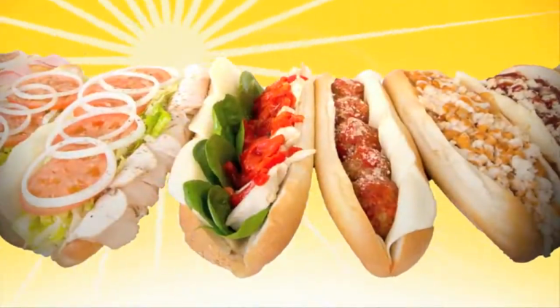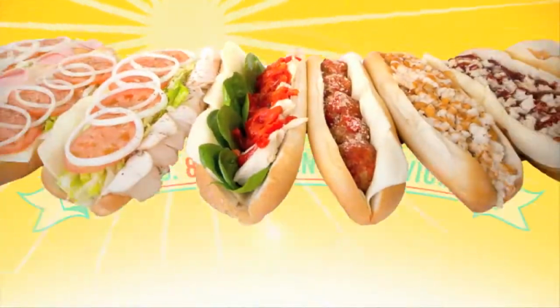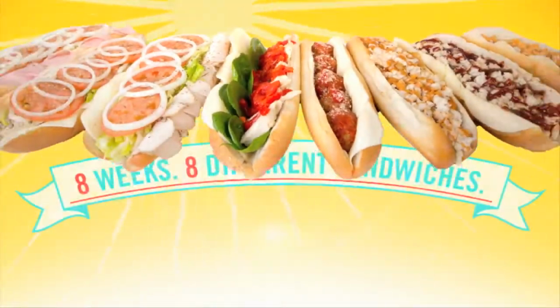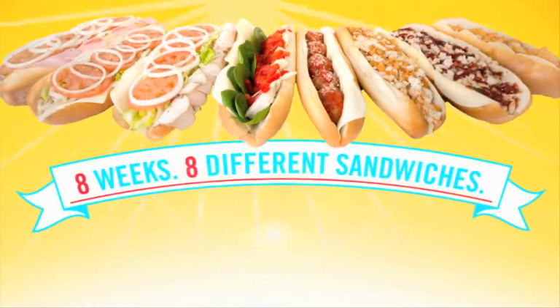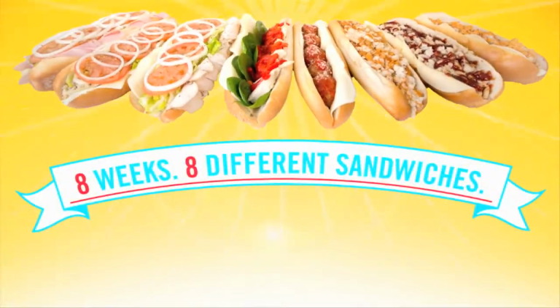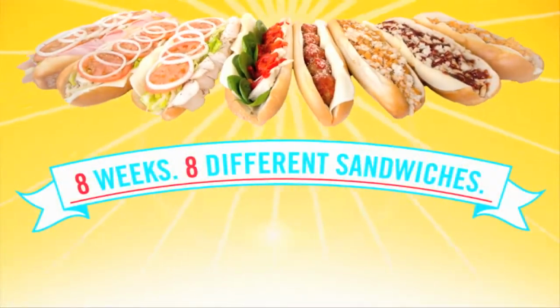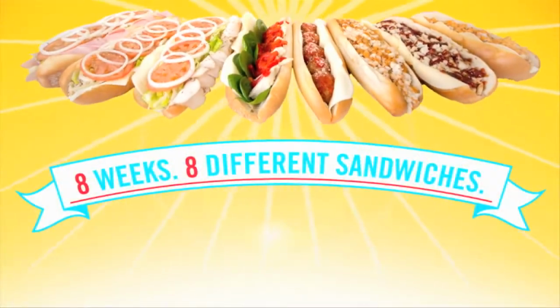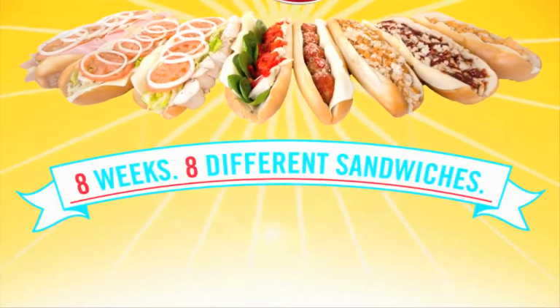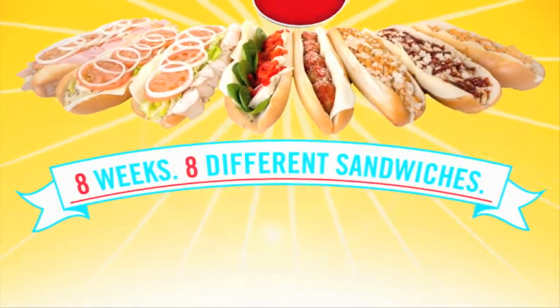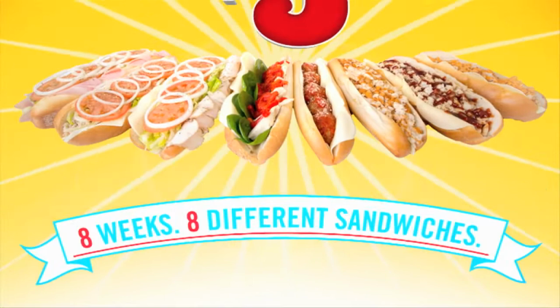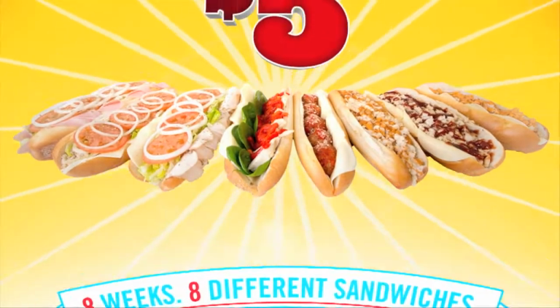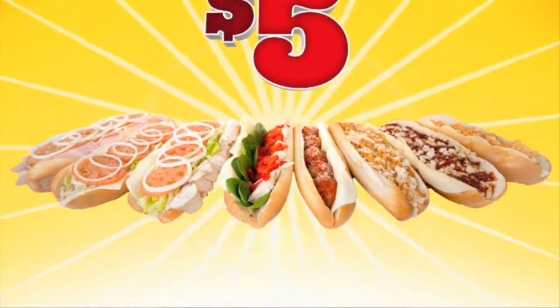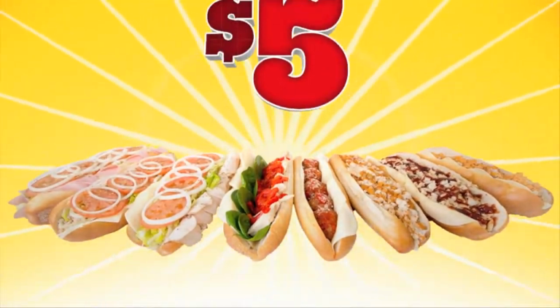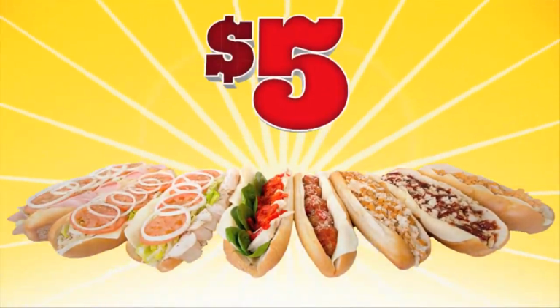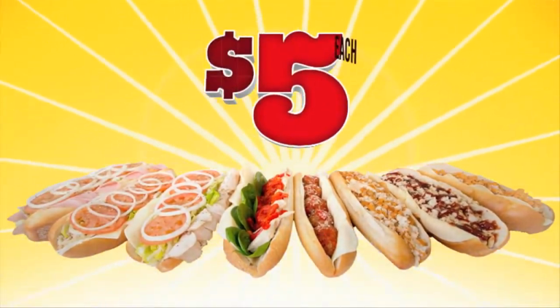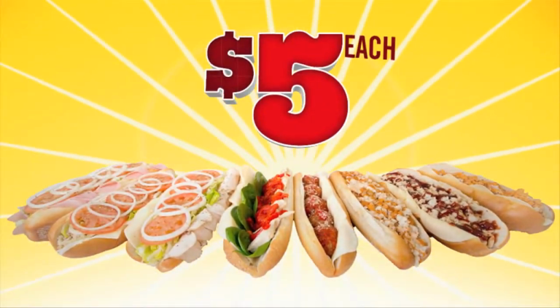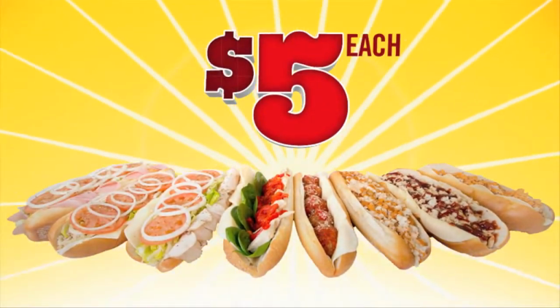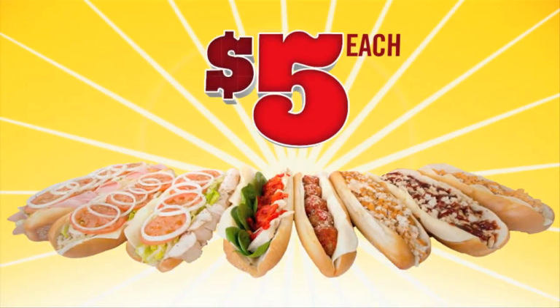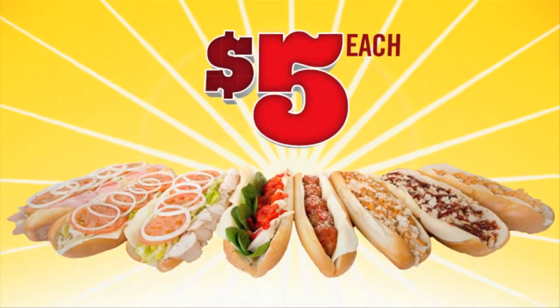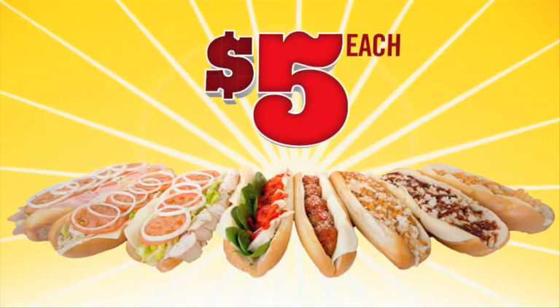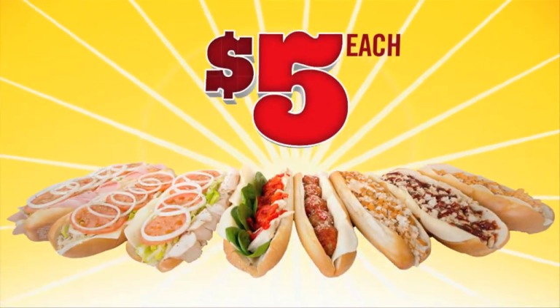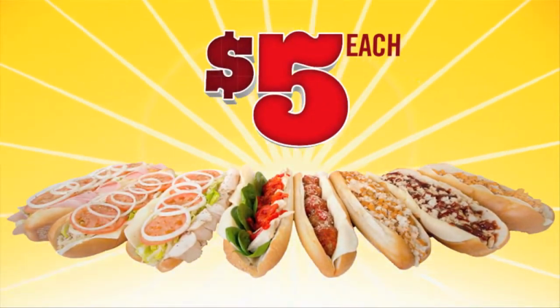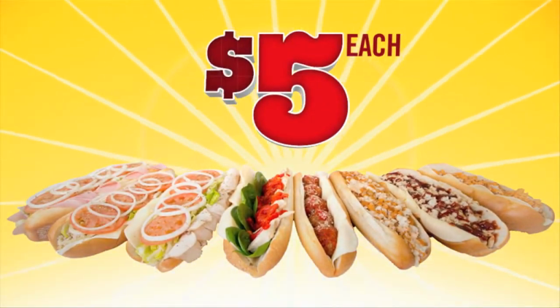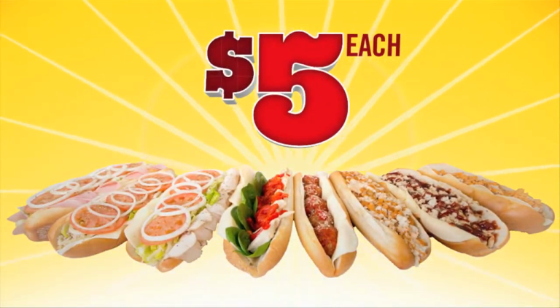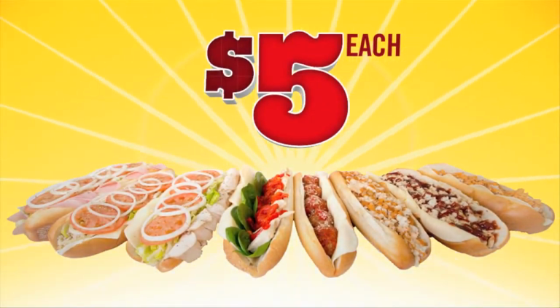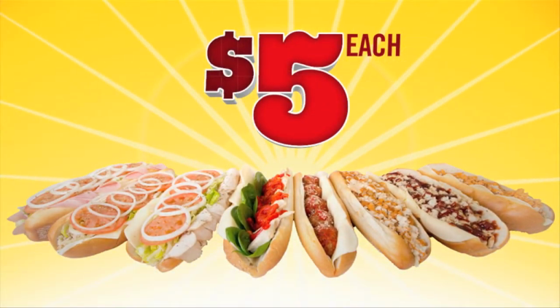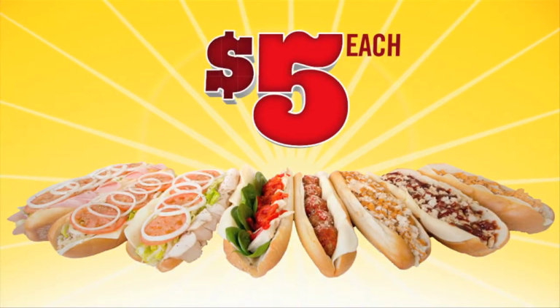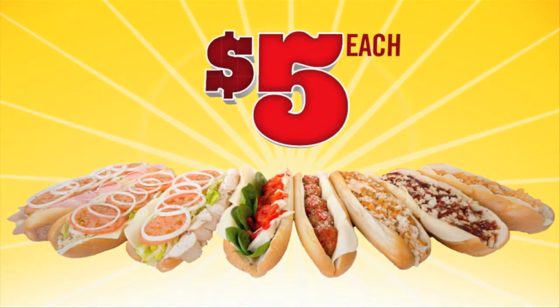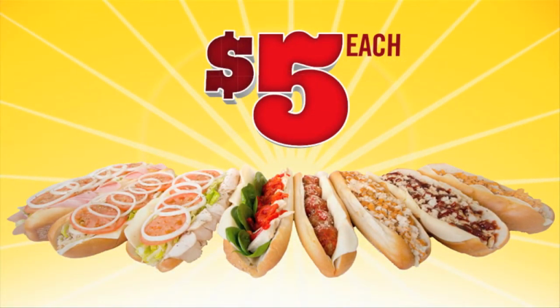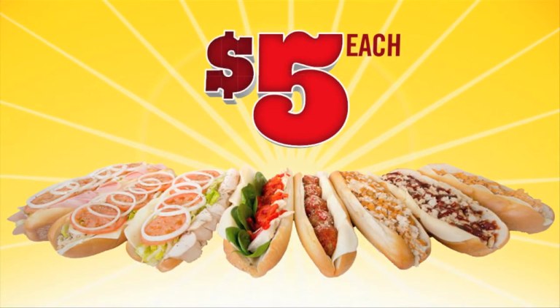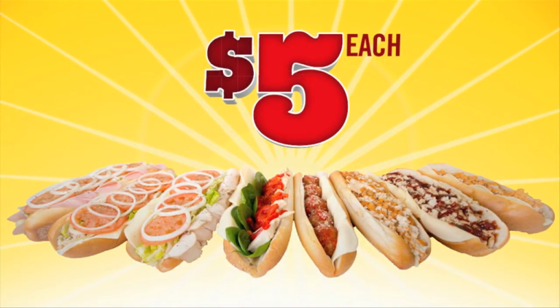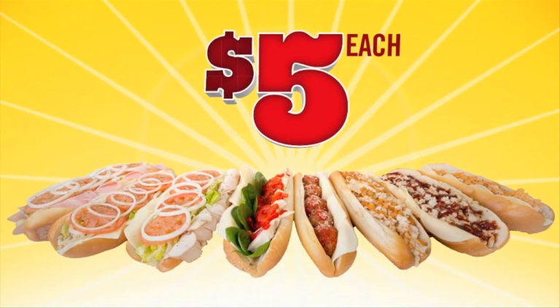Week 8's 8 delicious sandwiches, just 5 bucks. Great food, great attitude.